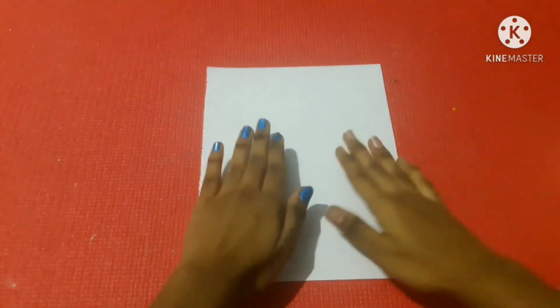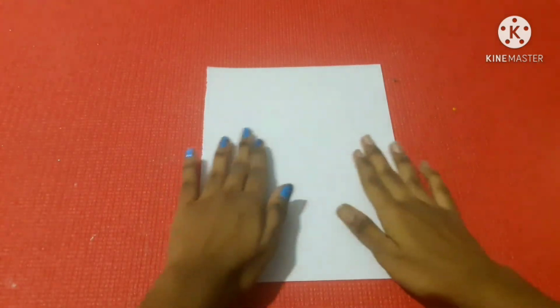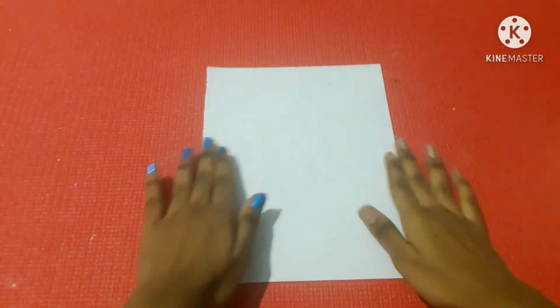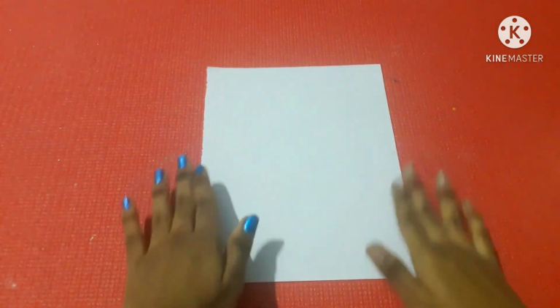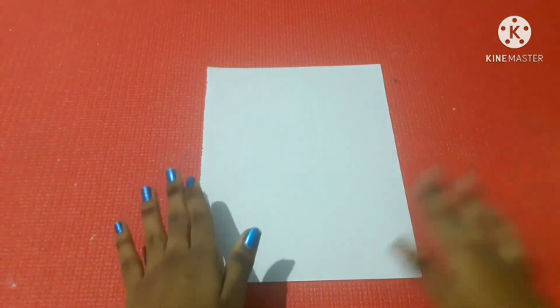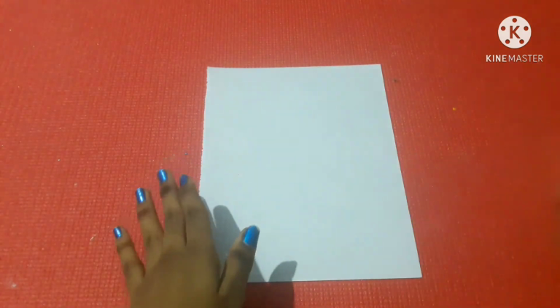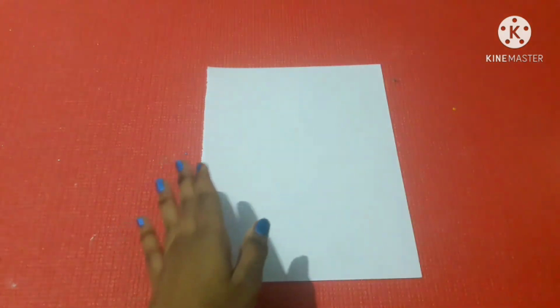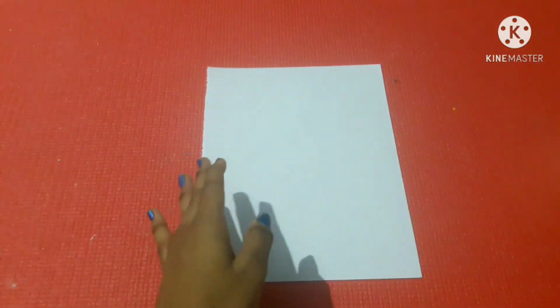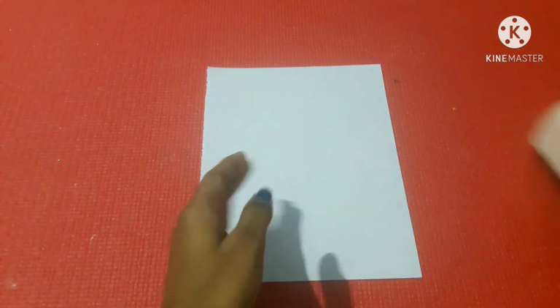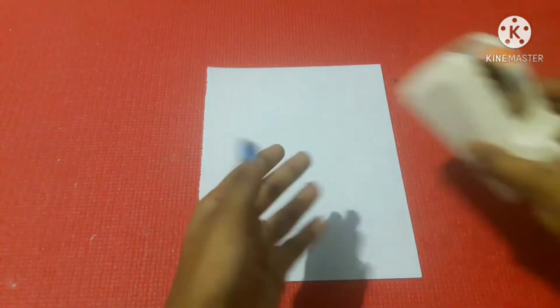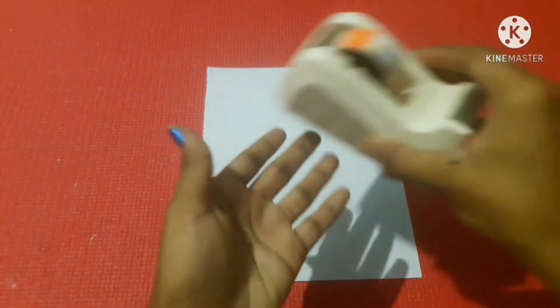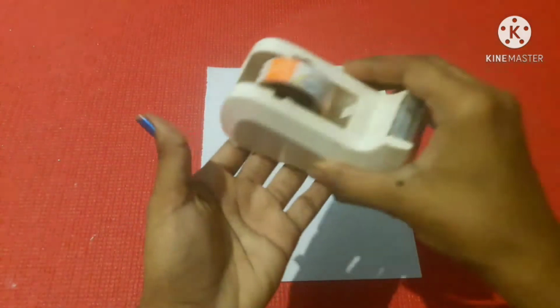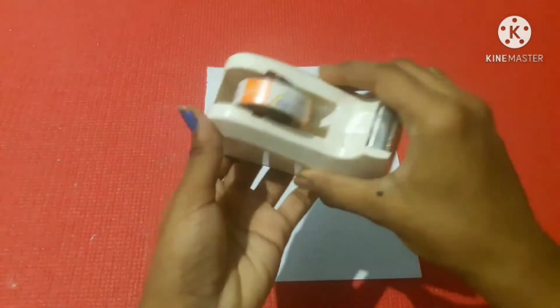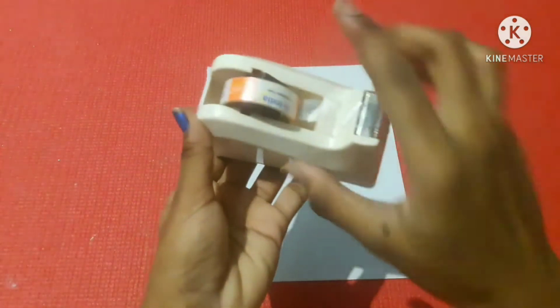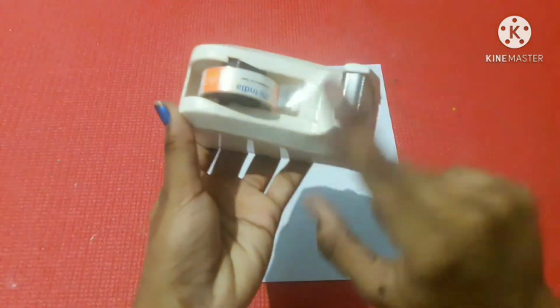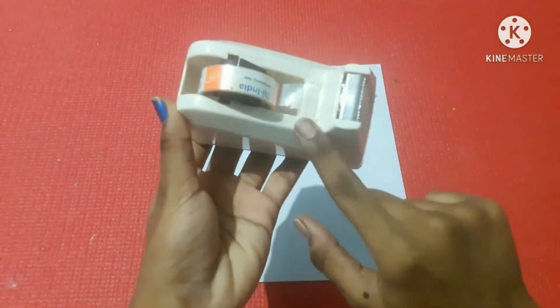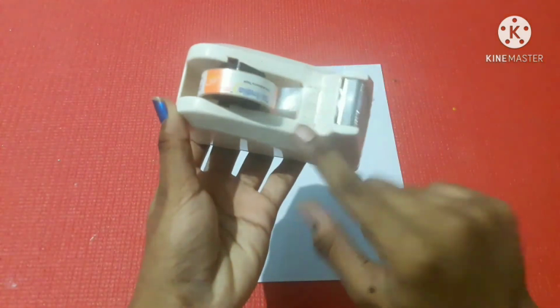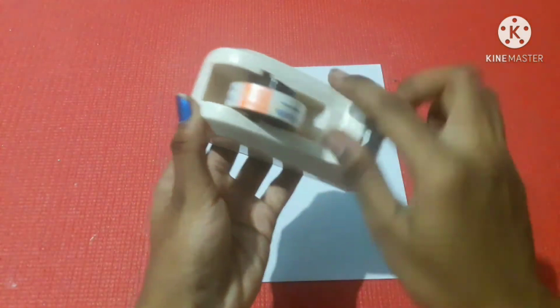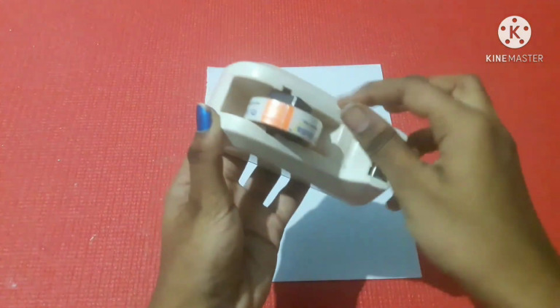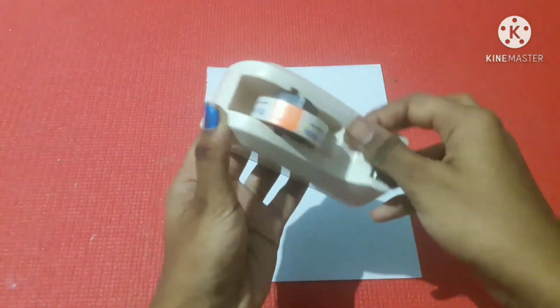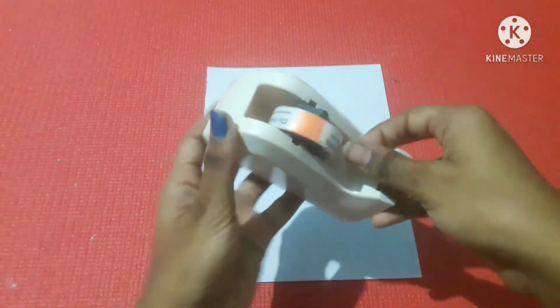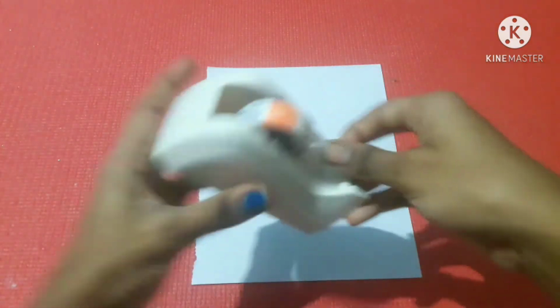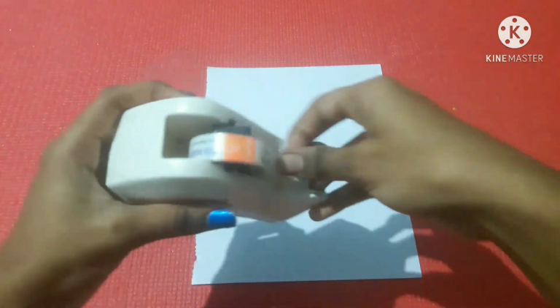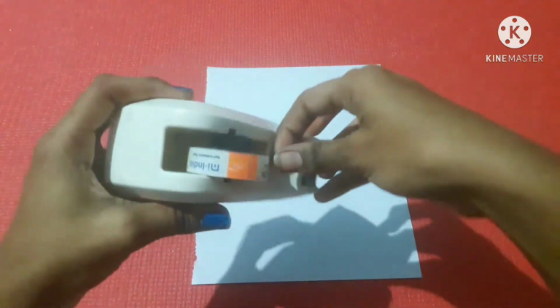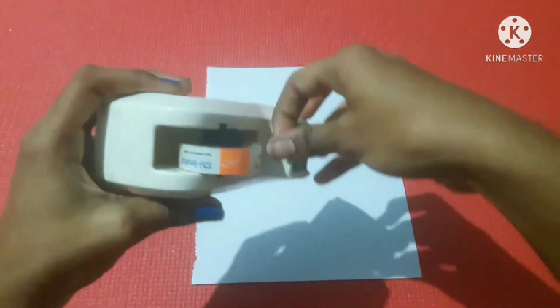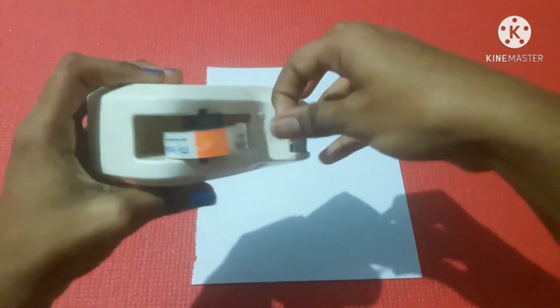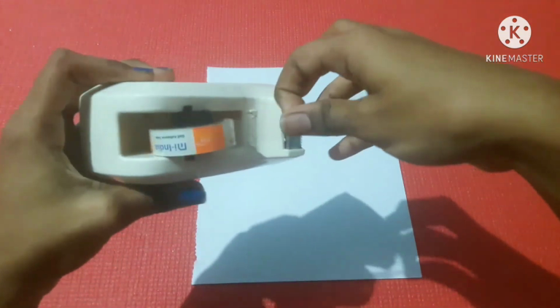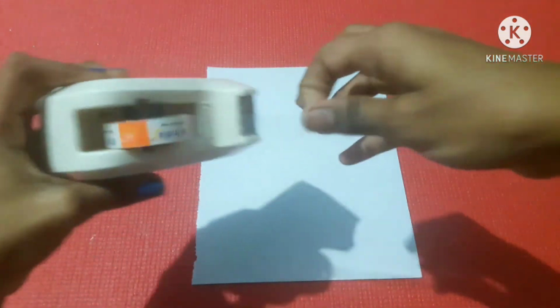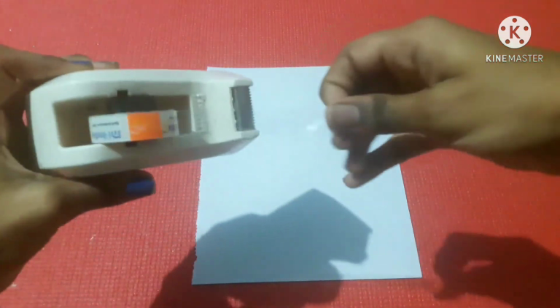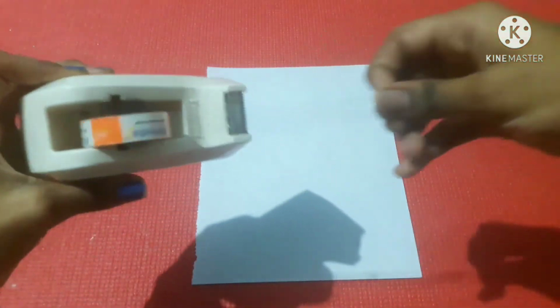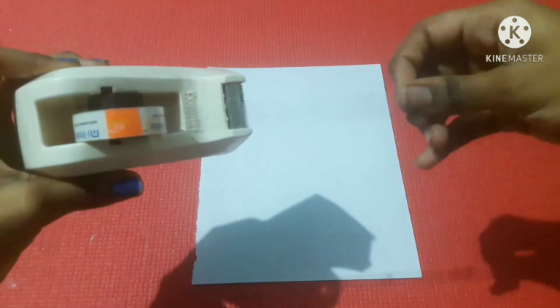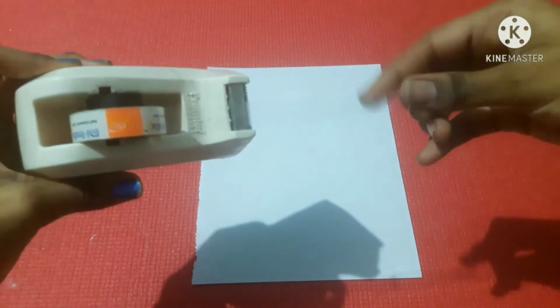First, we will use an A4 sheet. We will use the materials to try. Next, we will use cello tape.